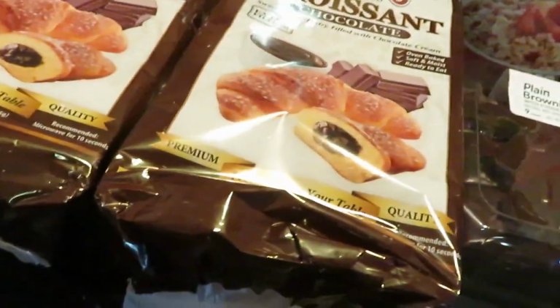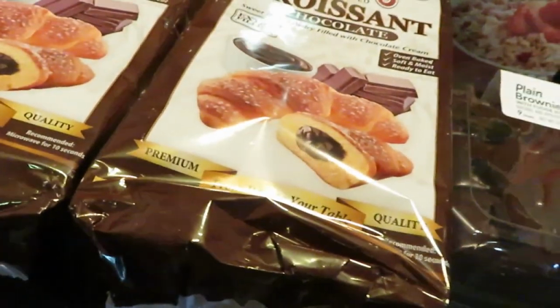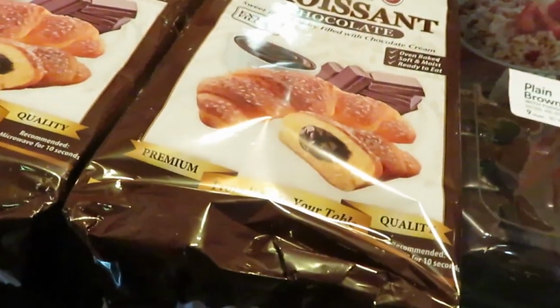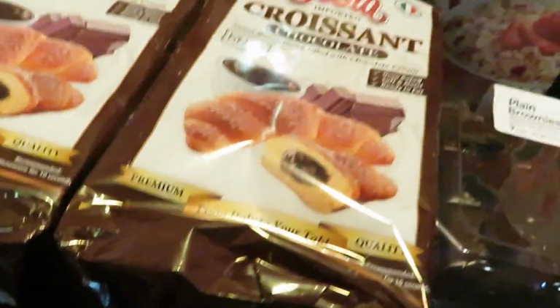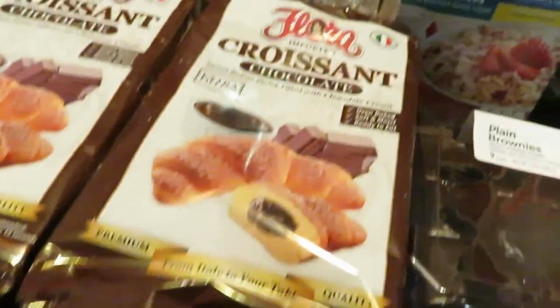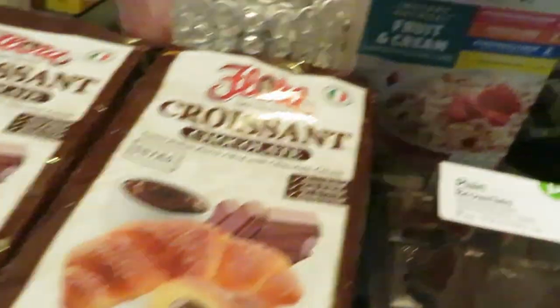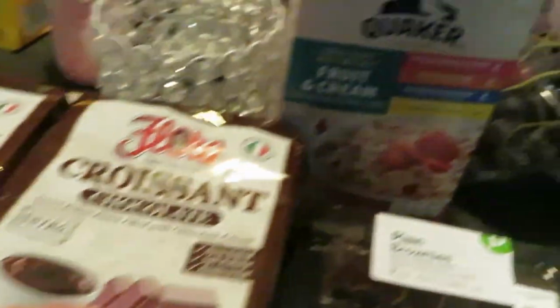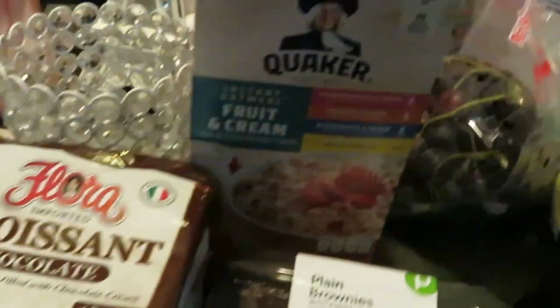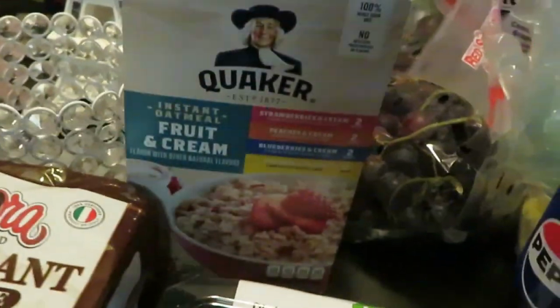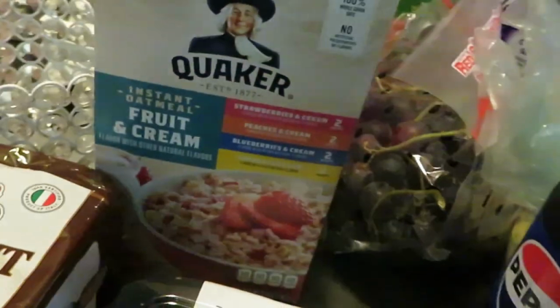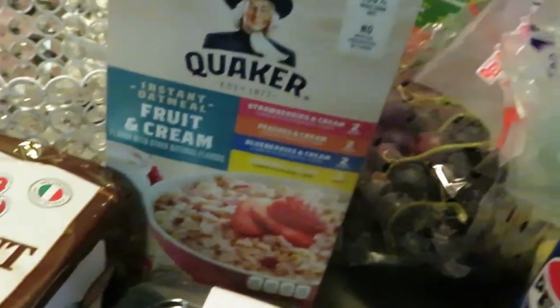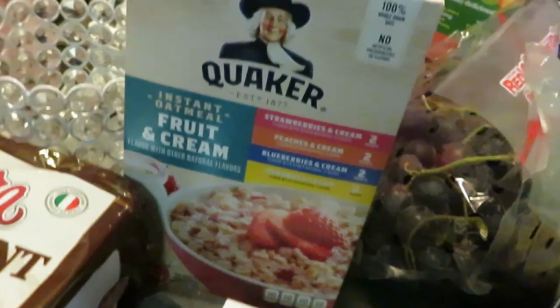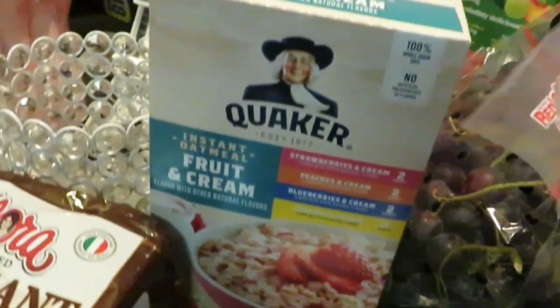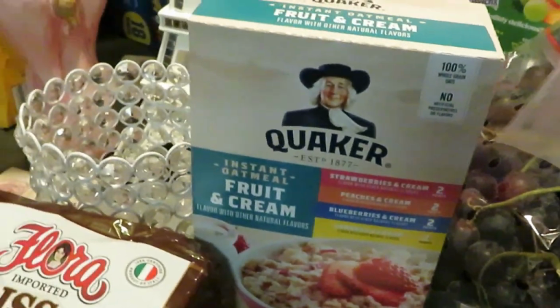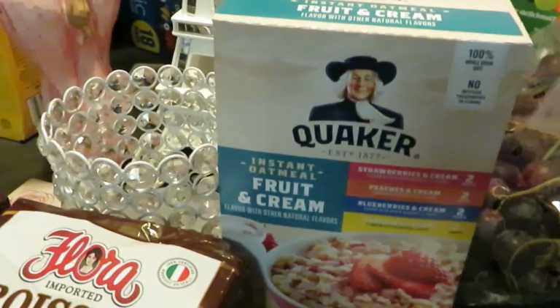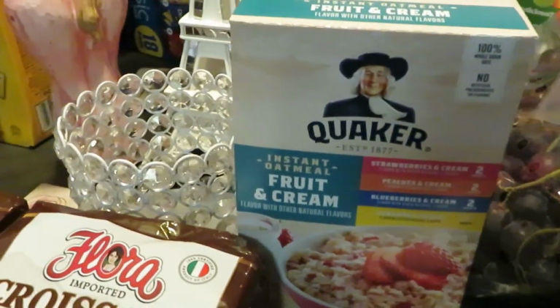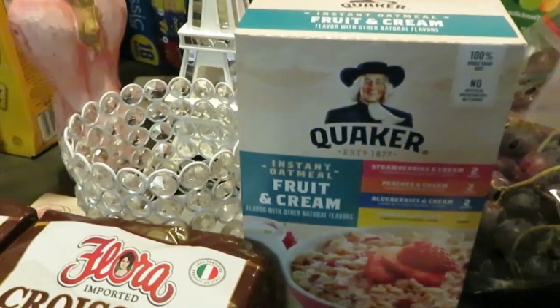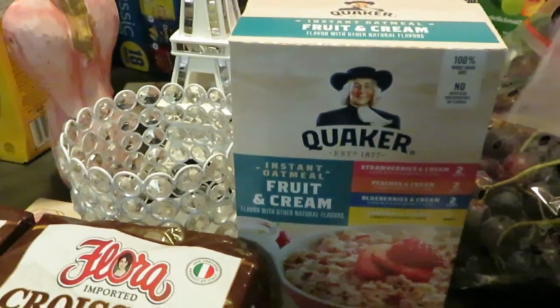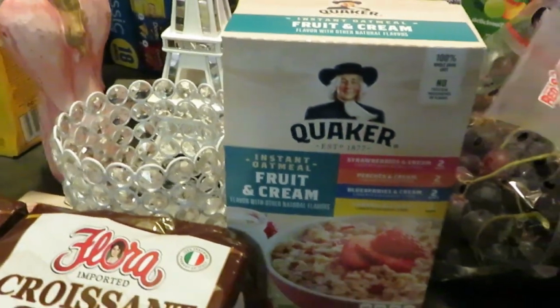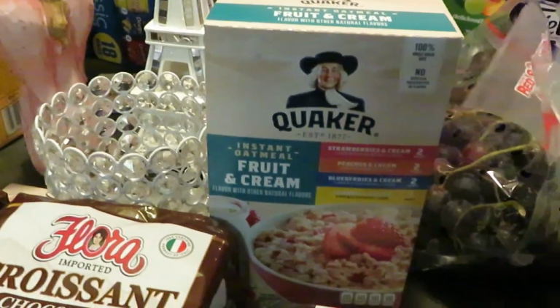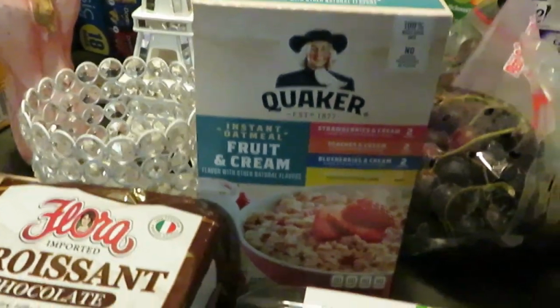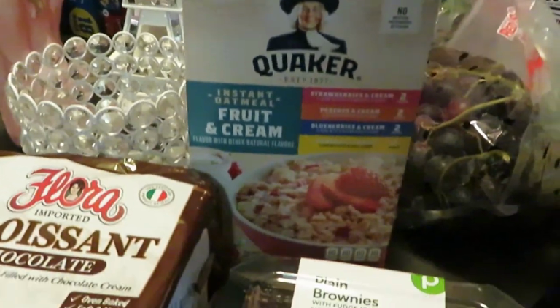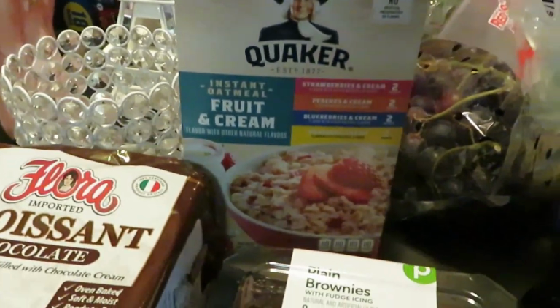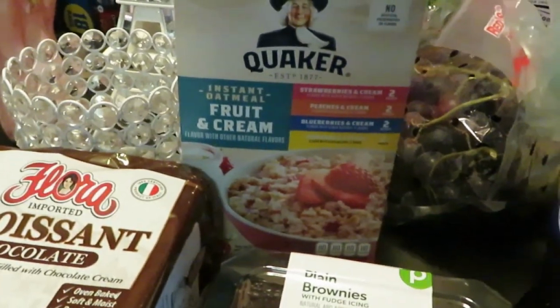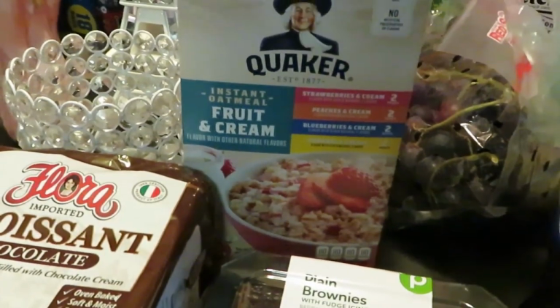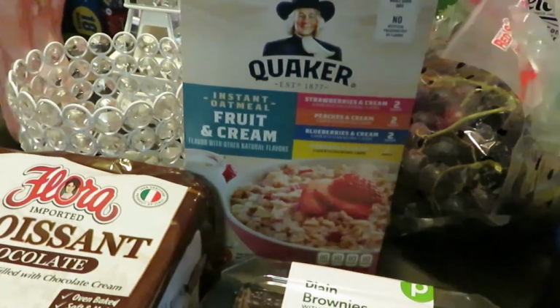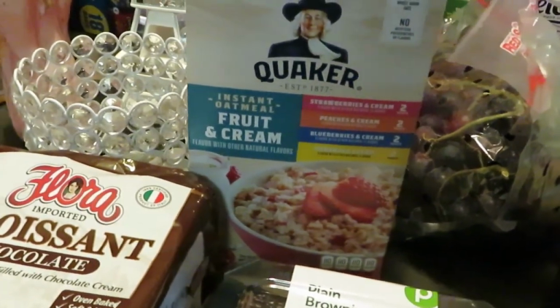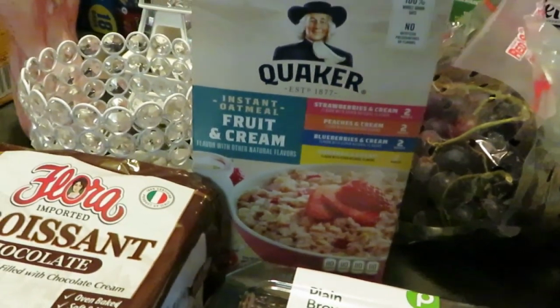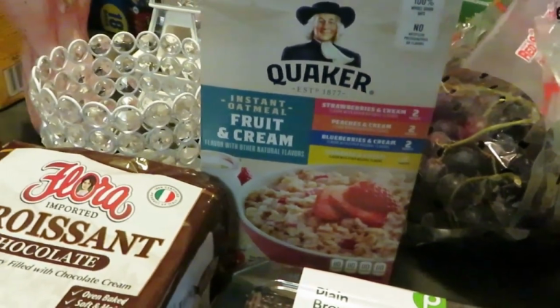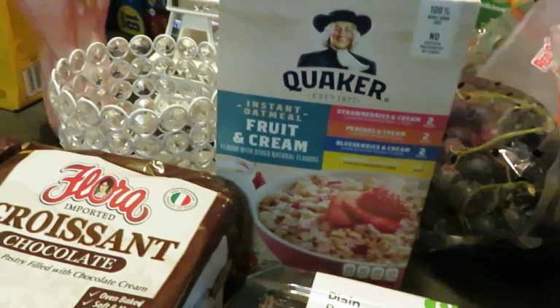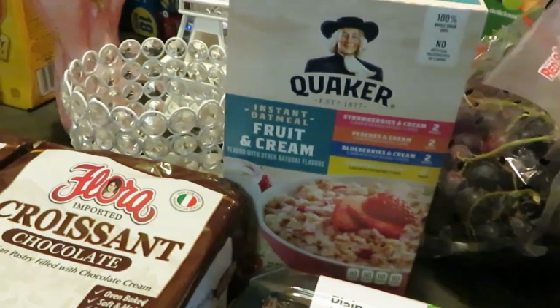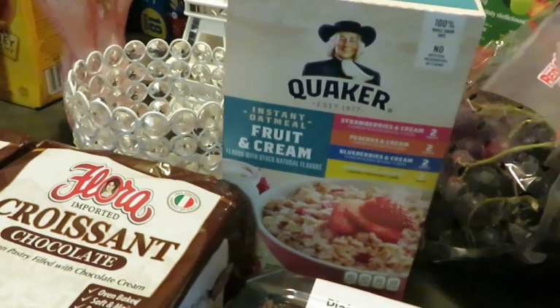Some Quaker oatmeal — my daughter wanted the strawberry cream oatmeal. It's the fruit and cream mix.